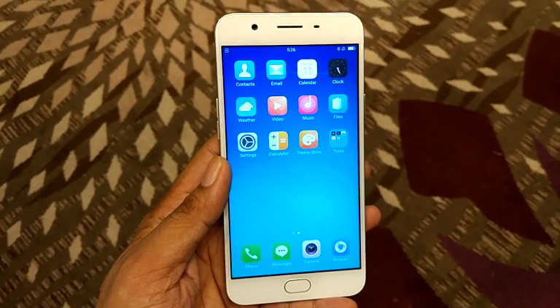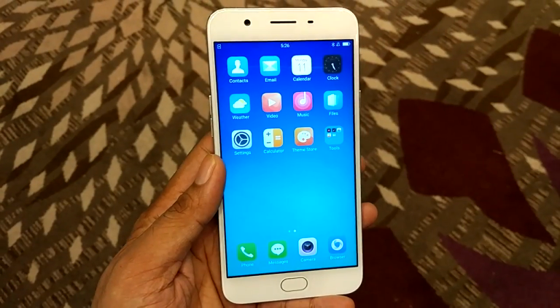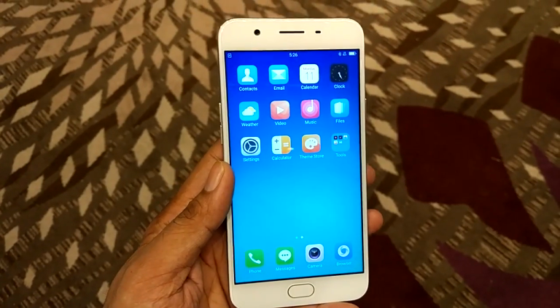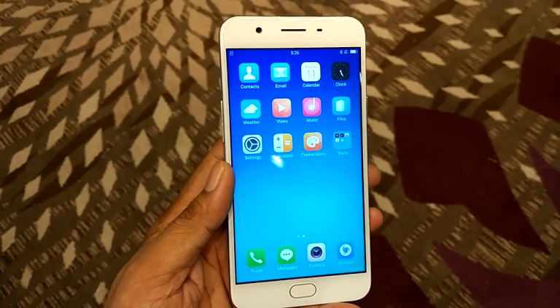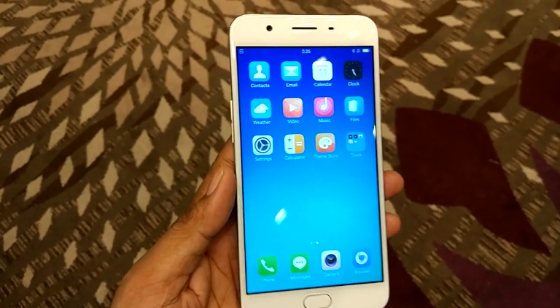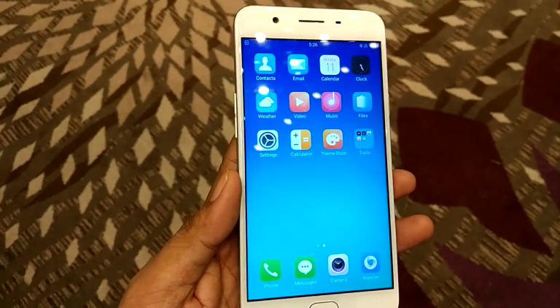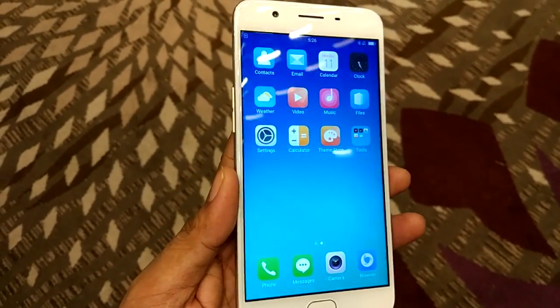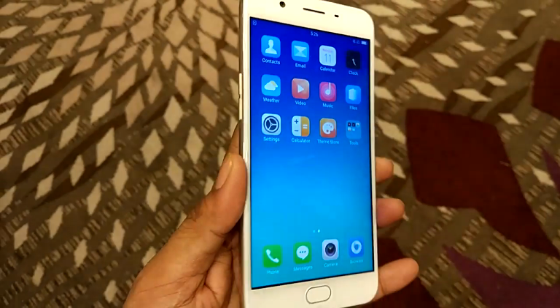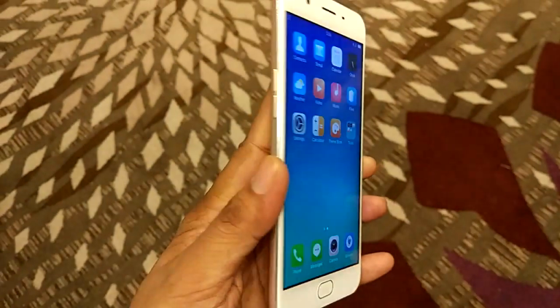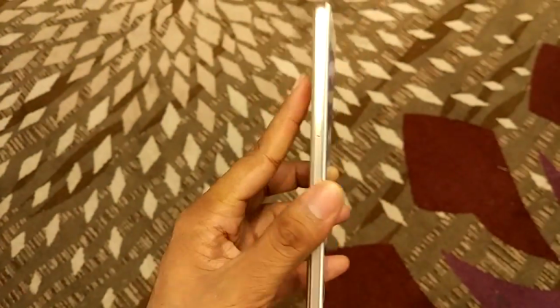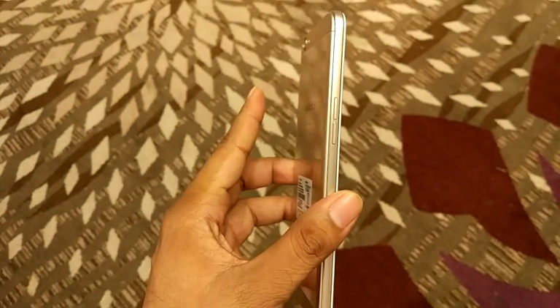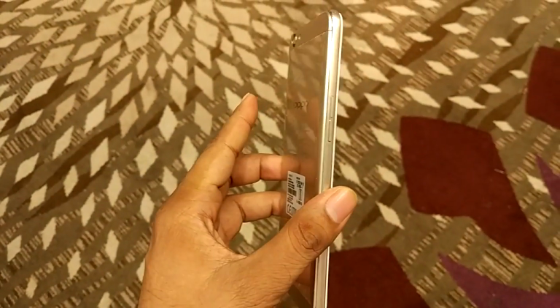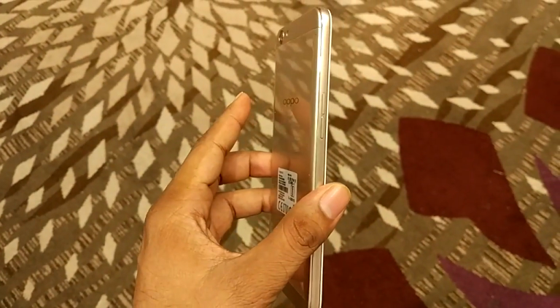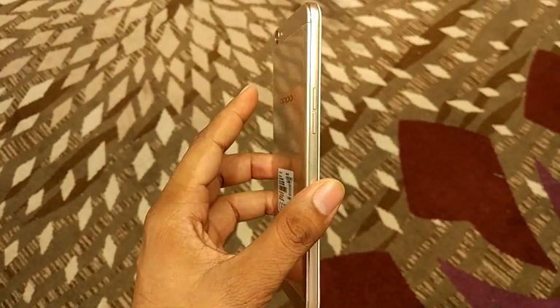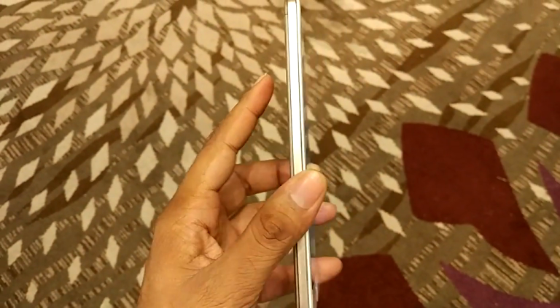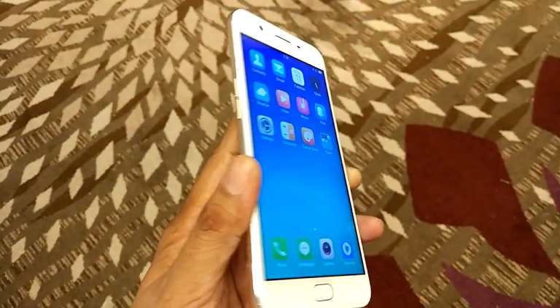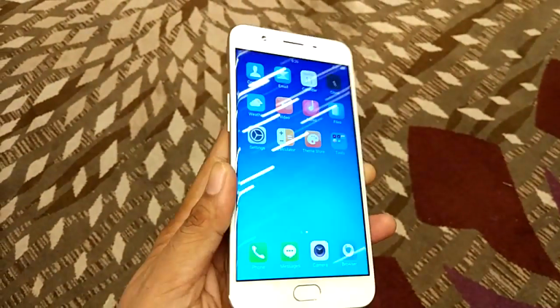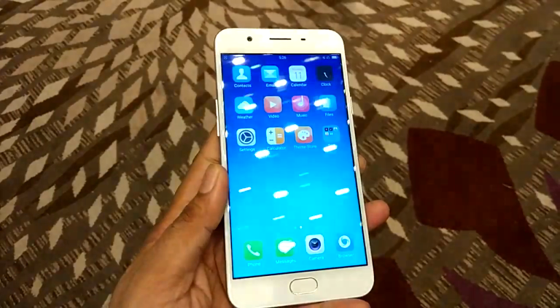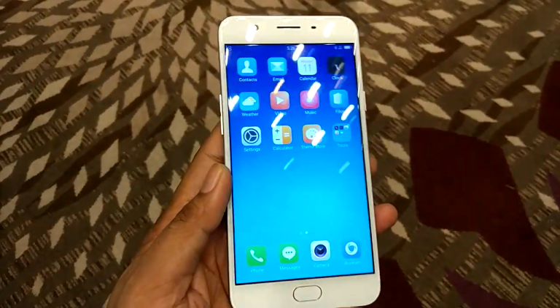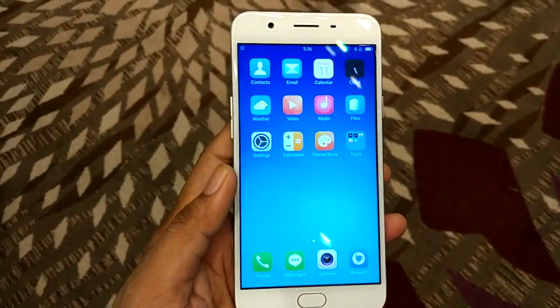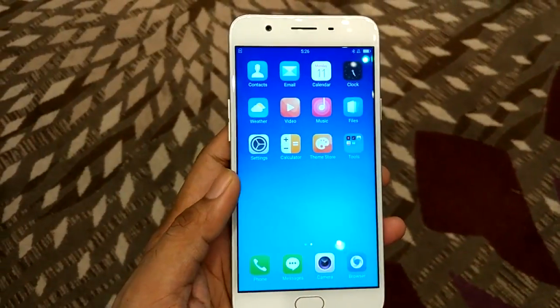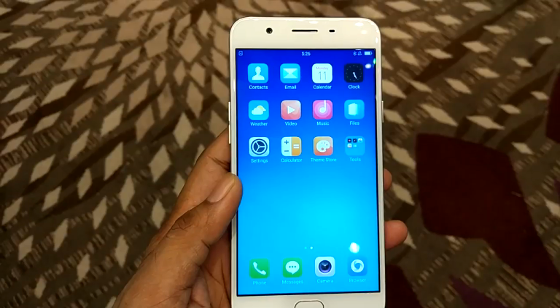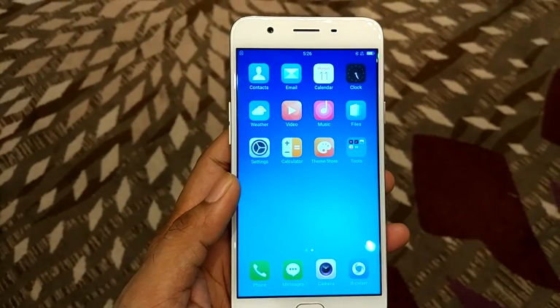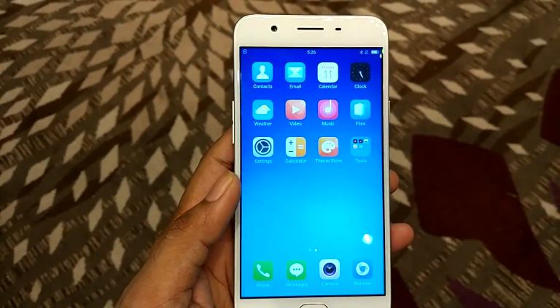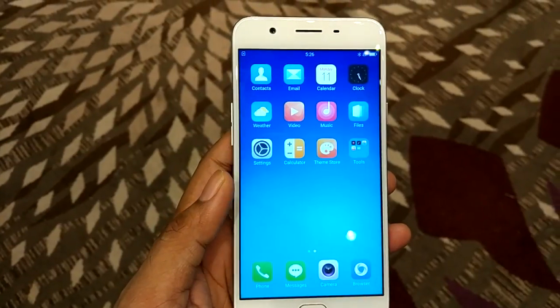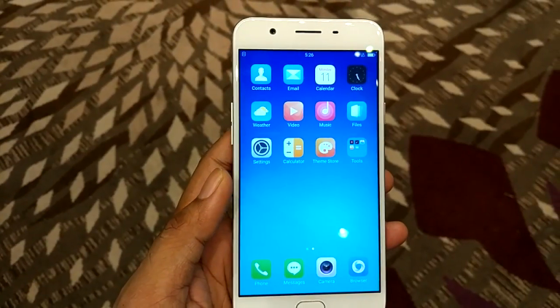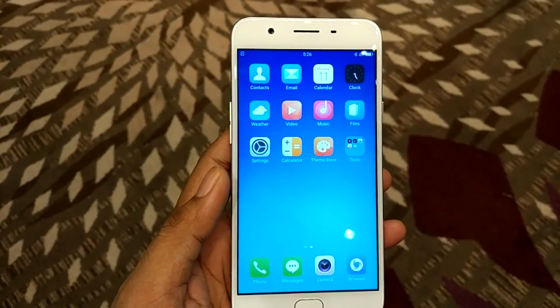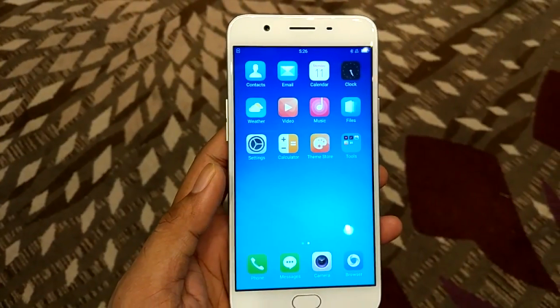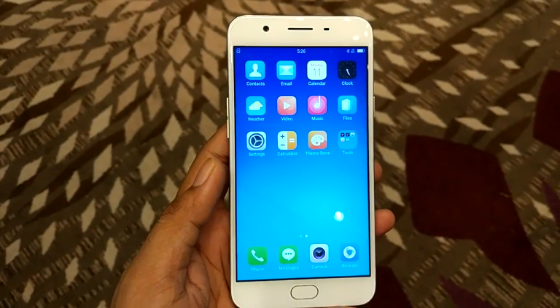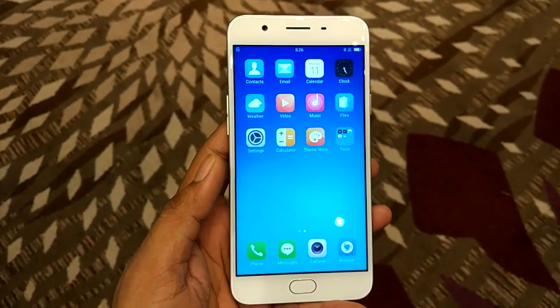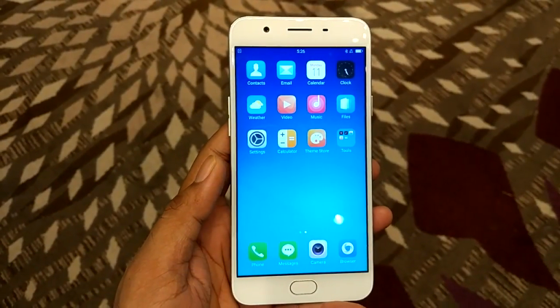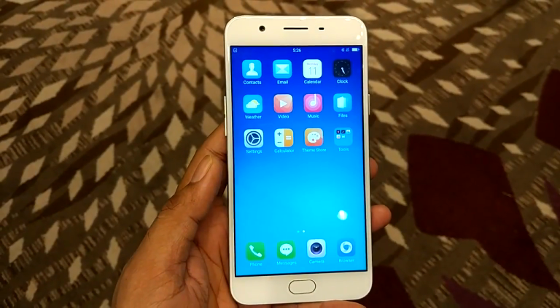Hi friends, this is Vivek from GadgetGuide4, and in today's video I am sharing a quick hands-on review of the Oppo F1s.